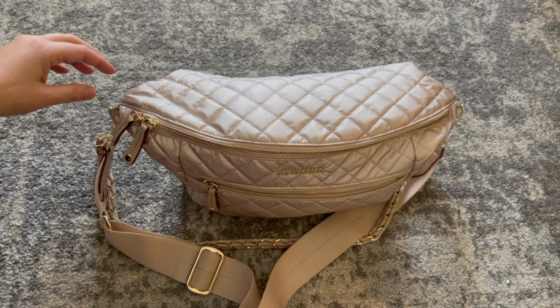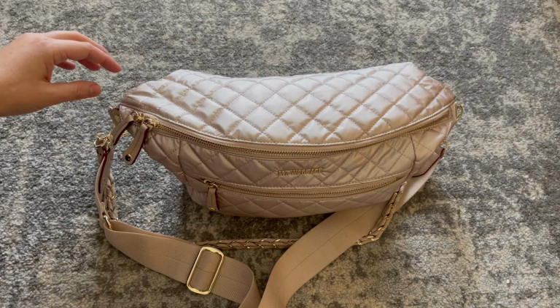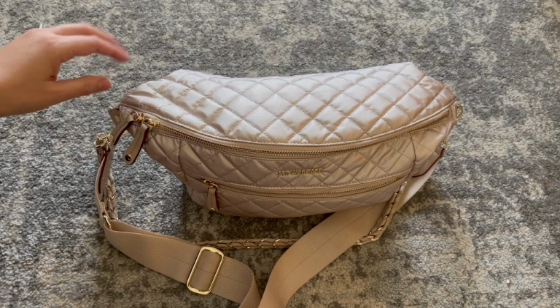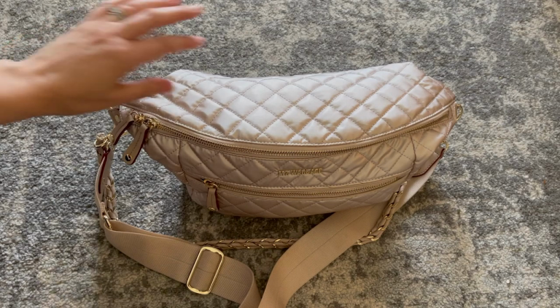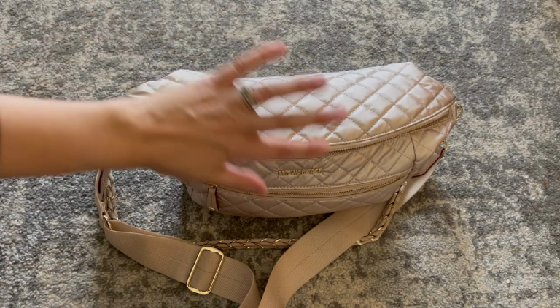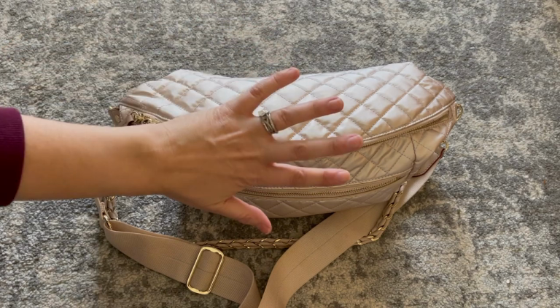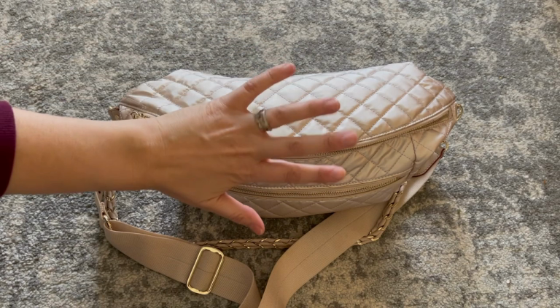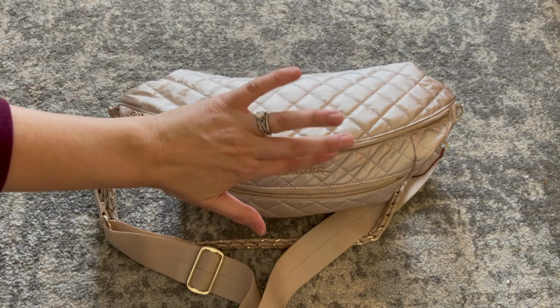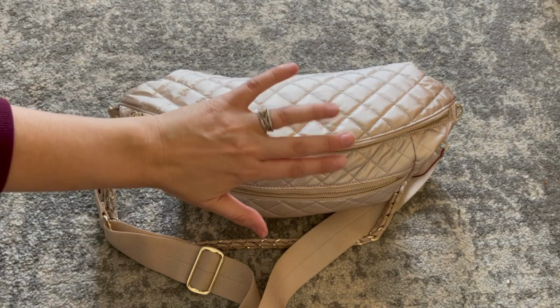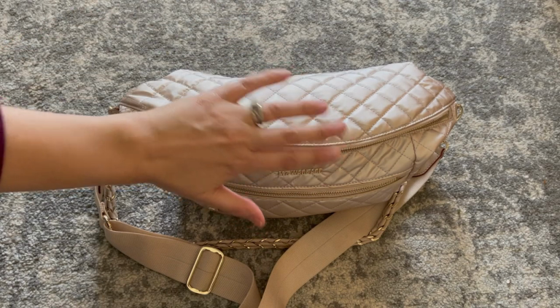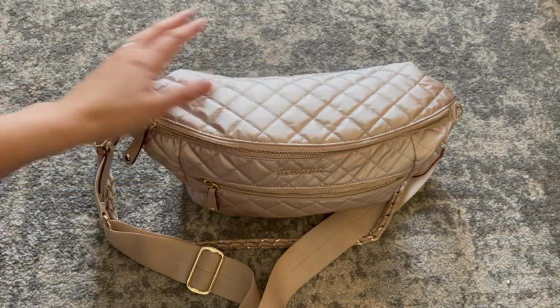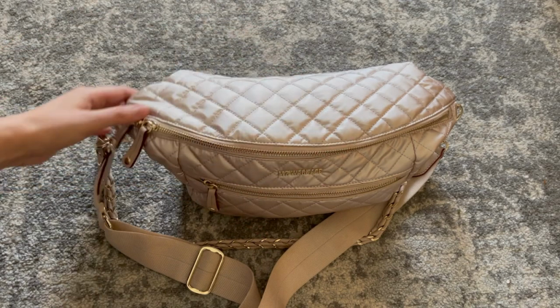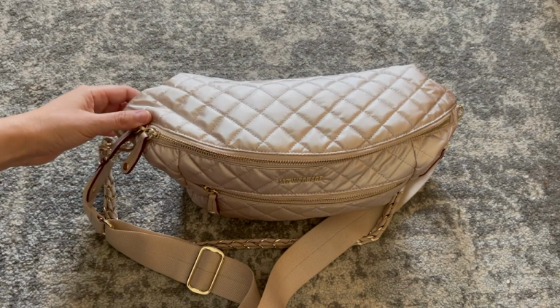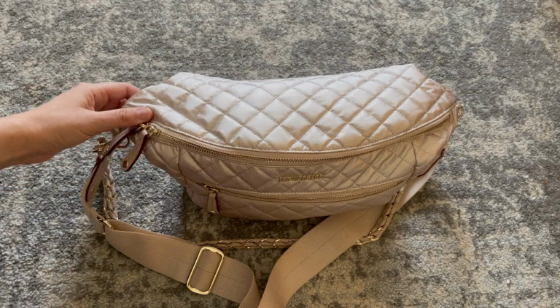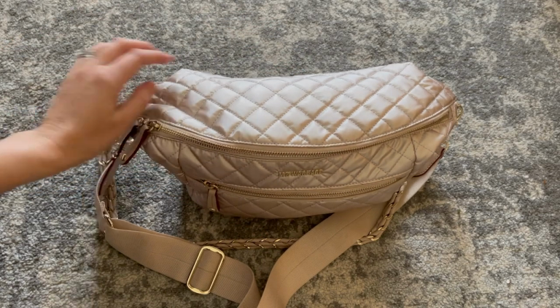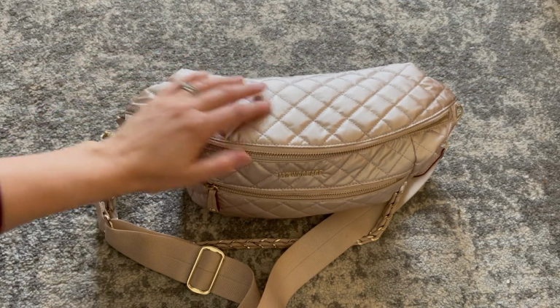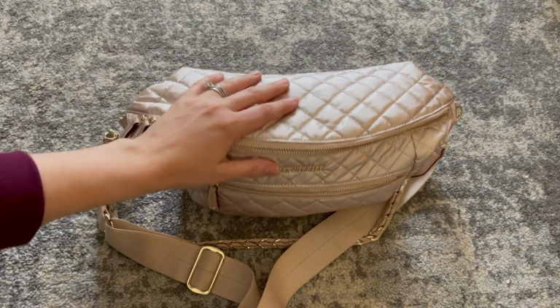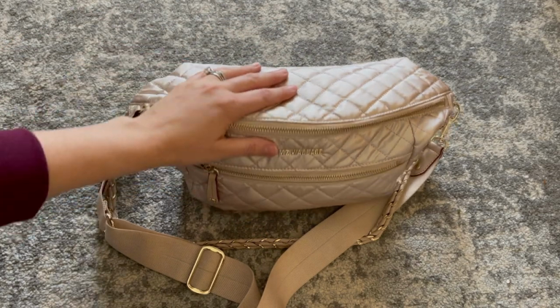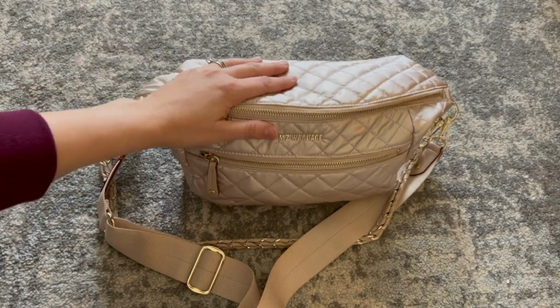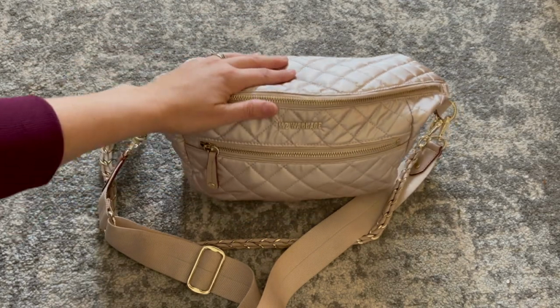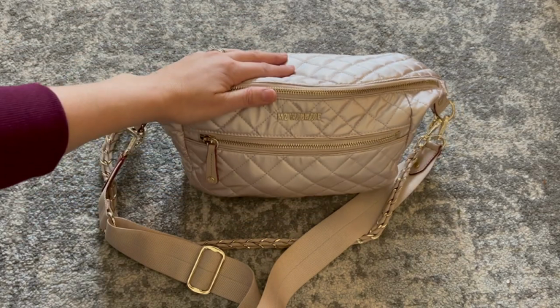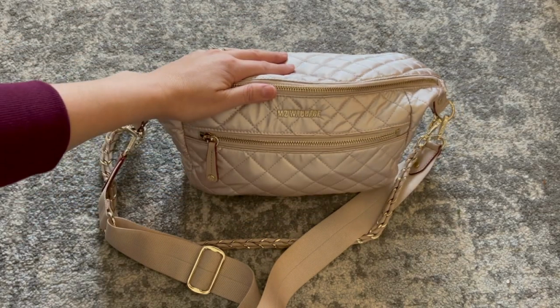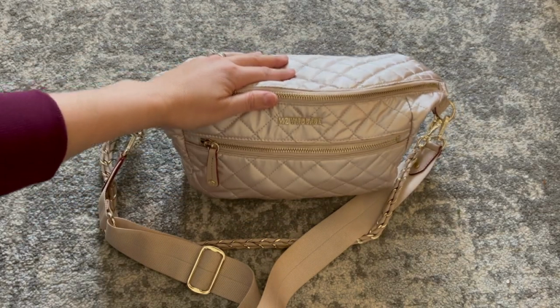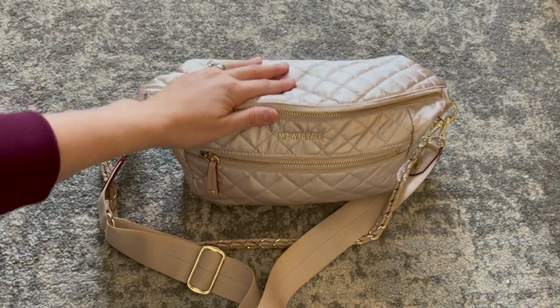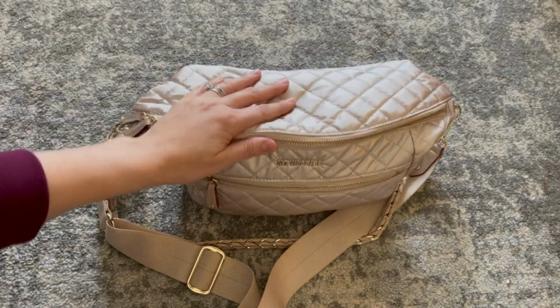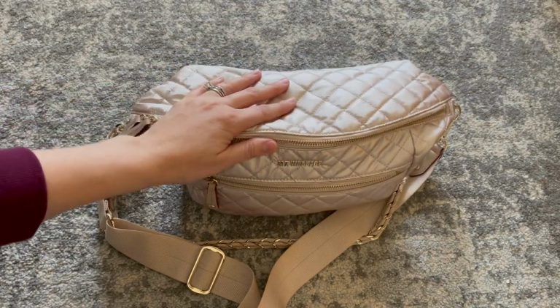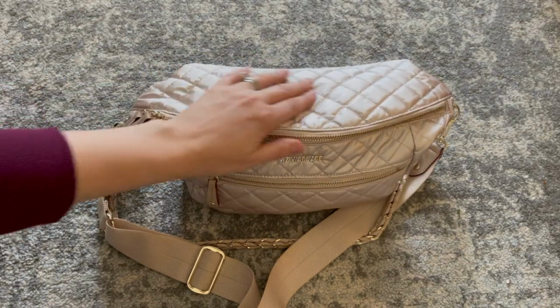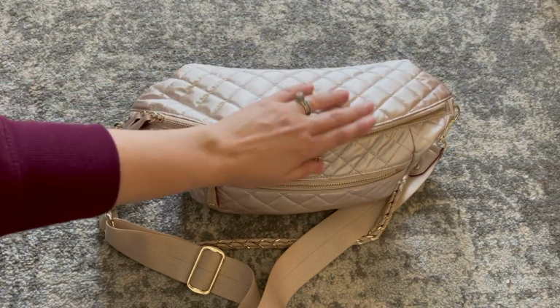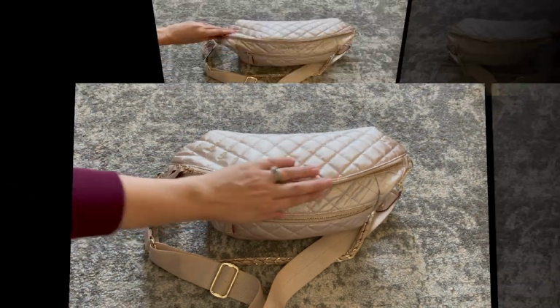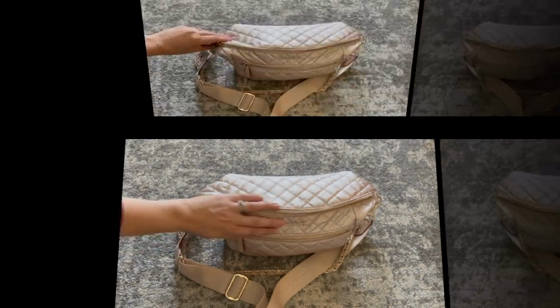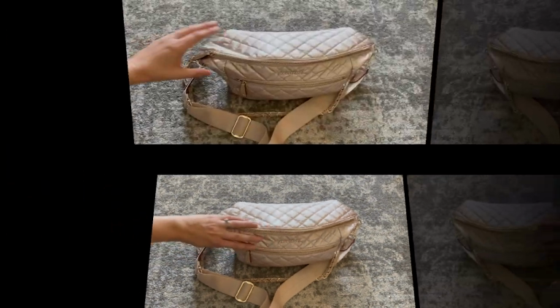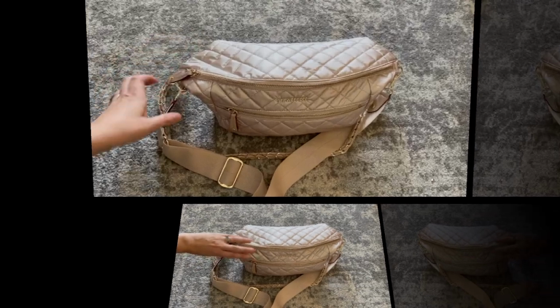Hey everyone, welcome back to my channel. Today we're going to take a look at the rose gold Crosby sling from MZ Wallace.